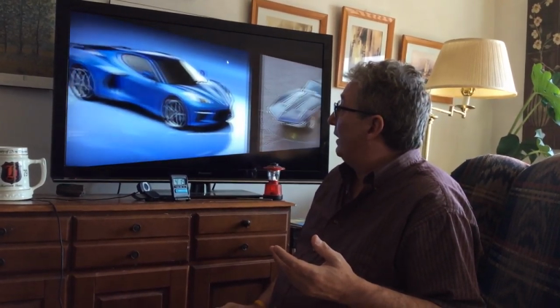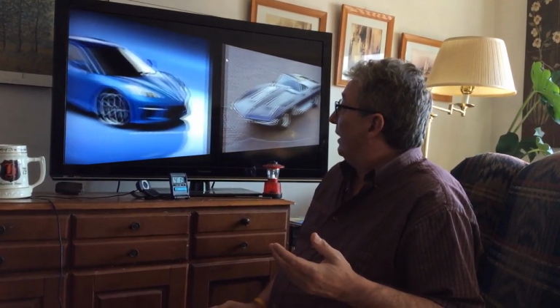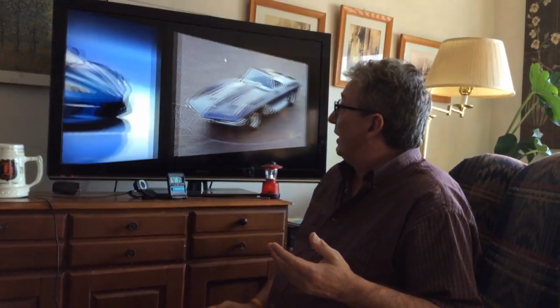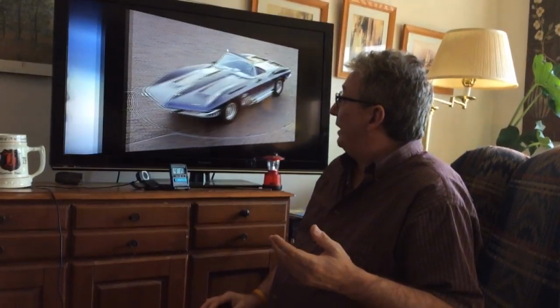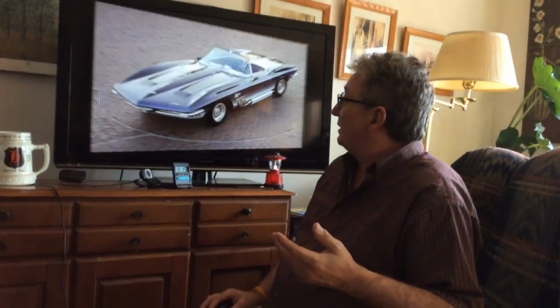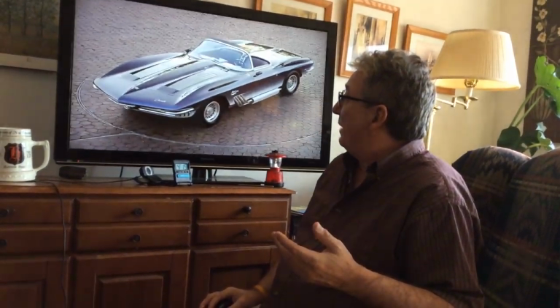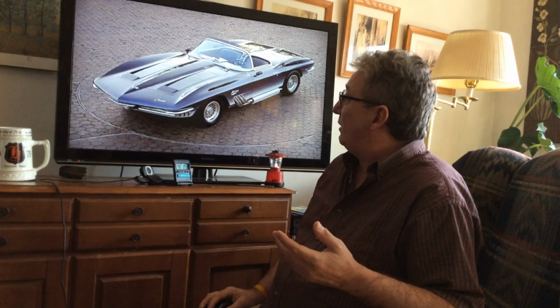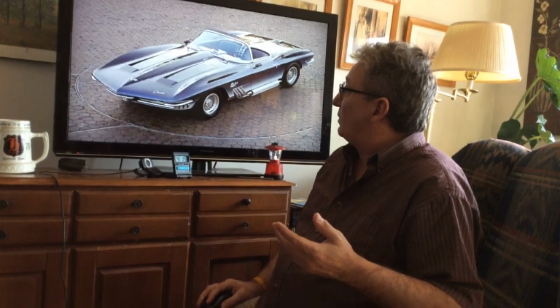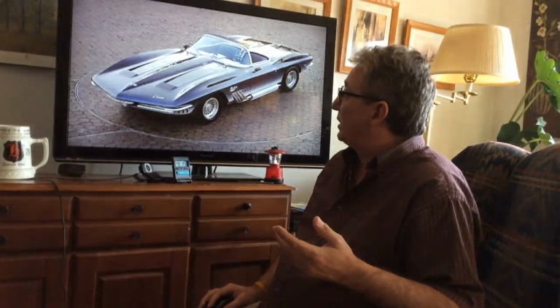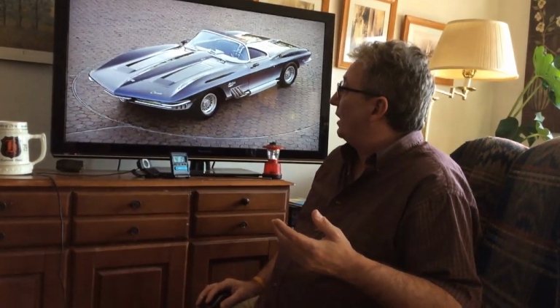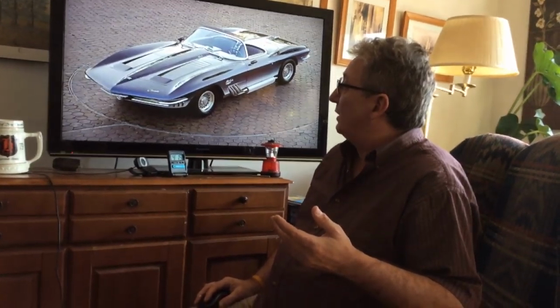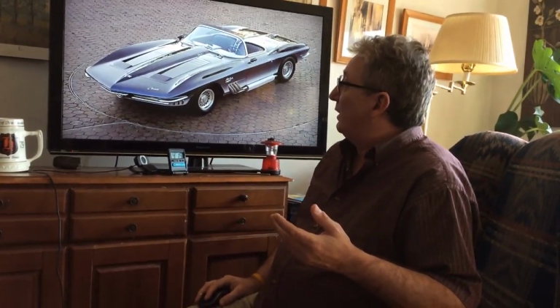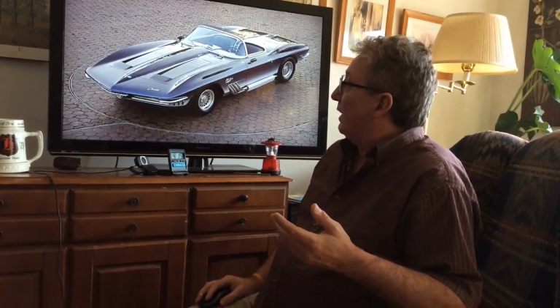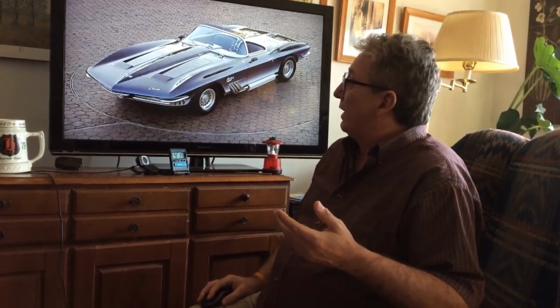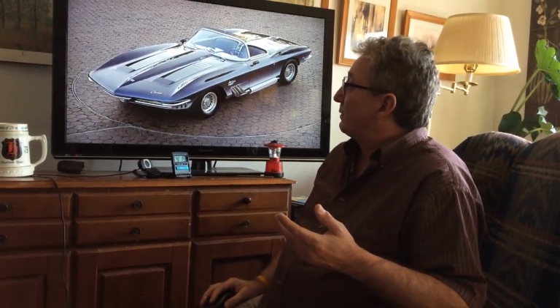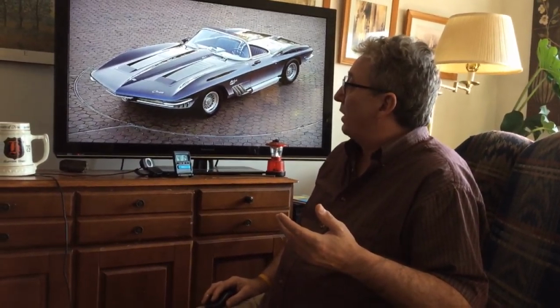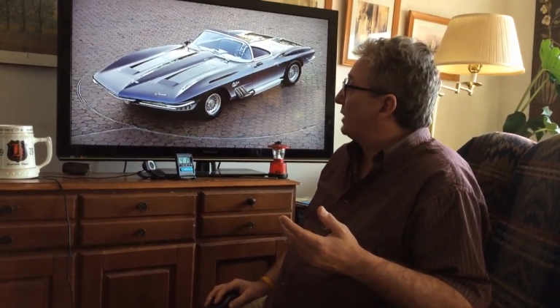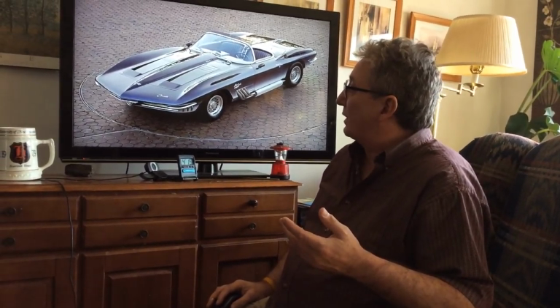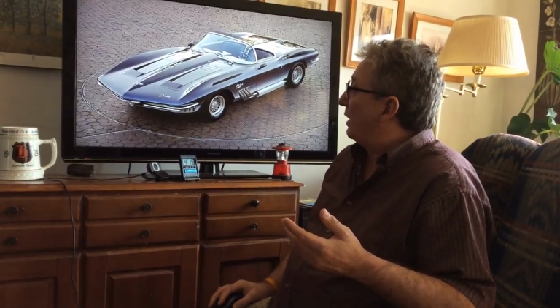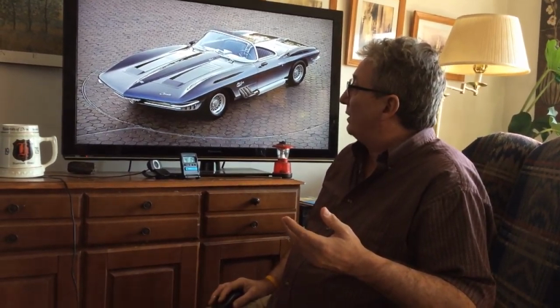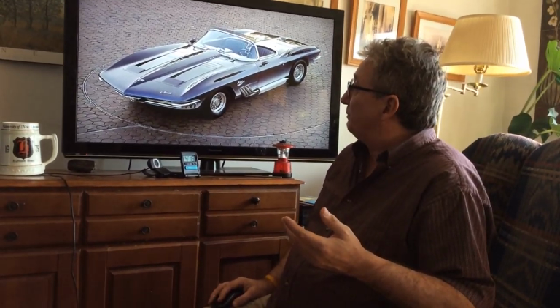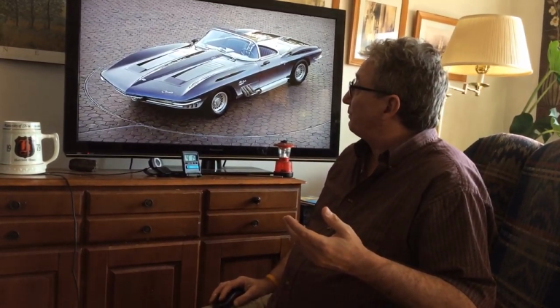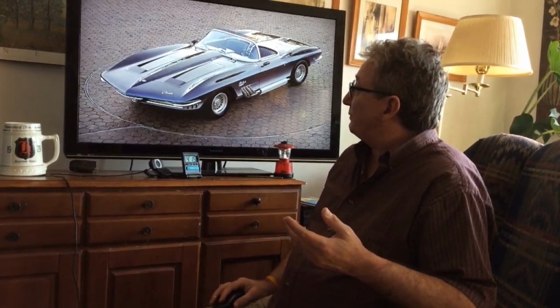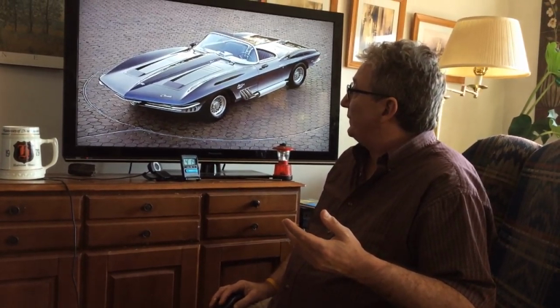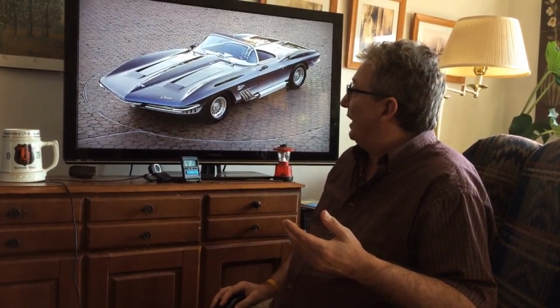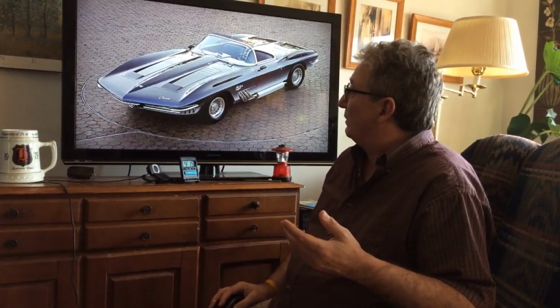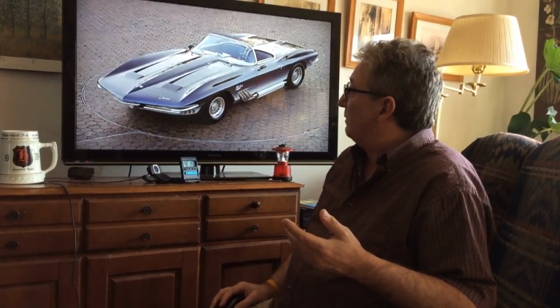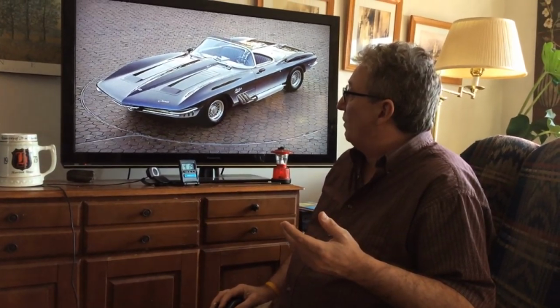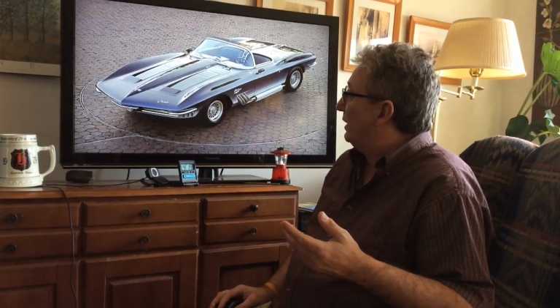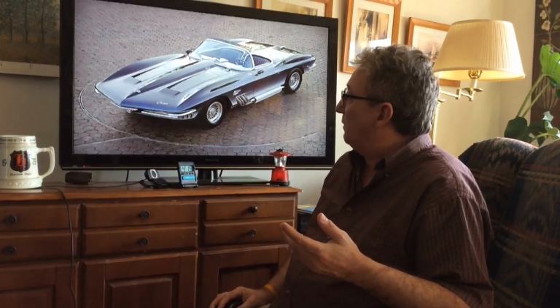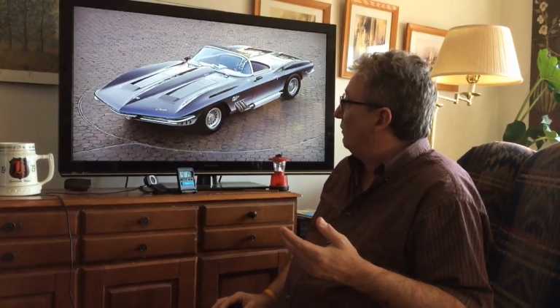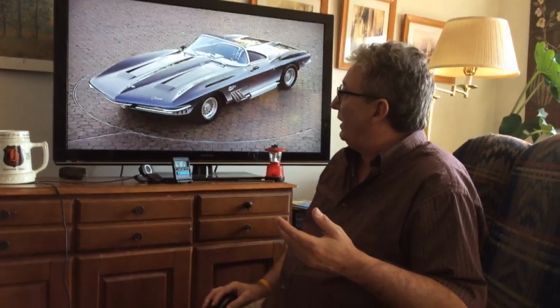That is a Mako Shark — that was a project car. And it was in a movie.